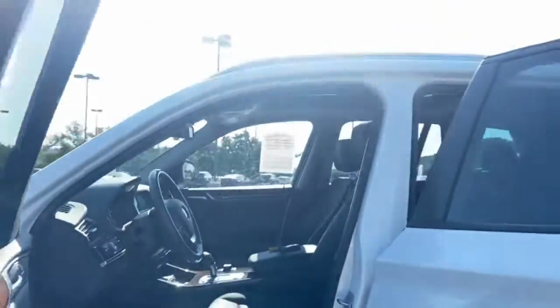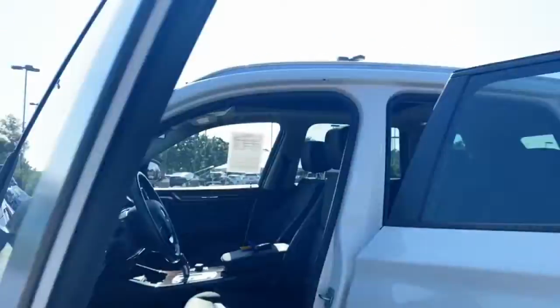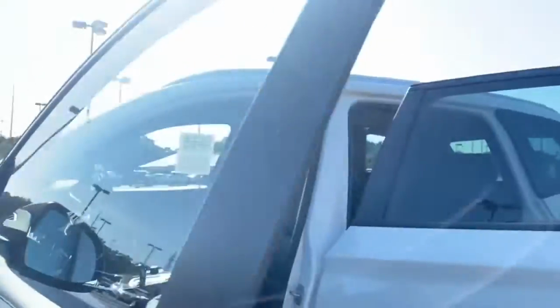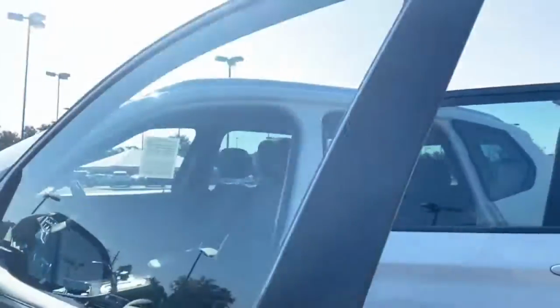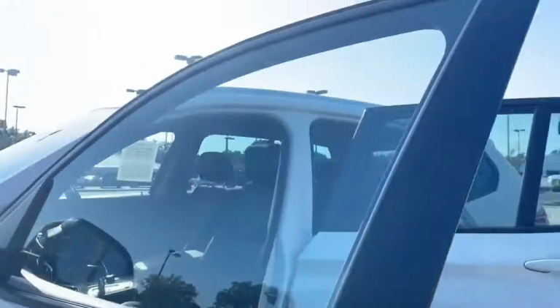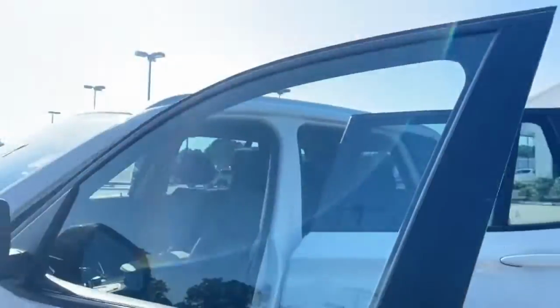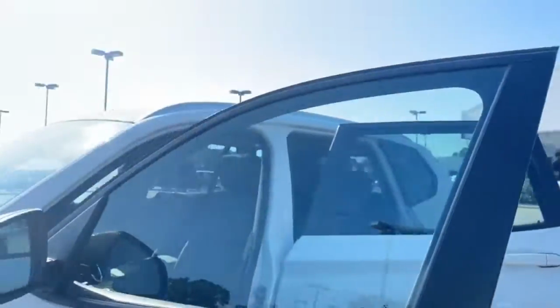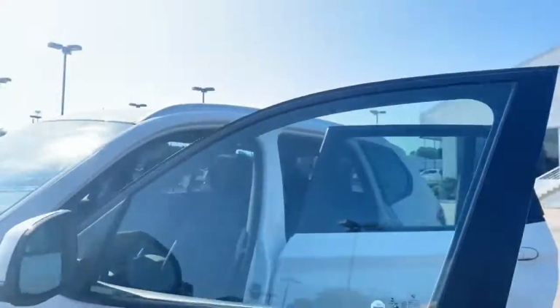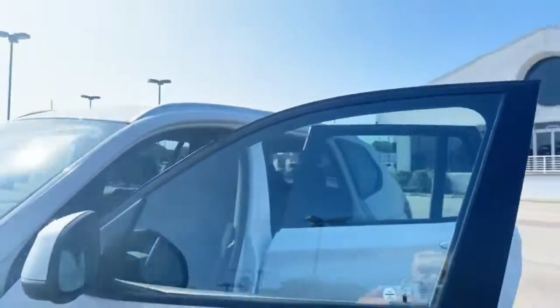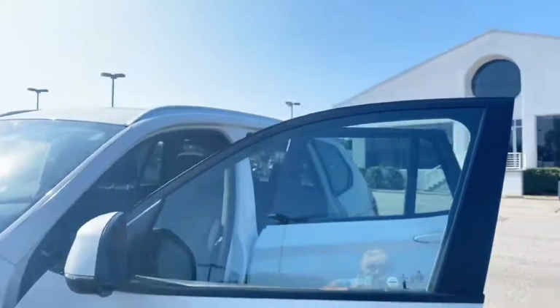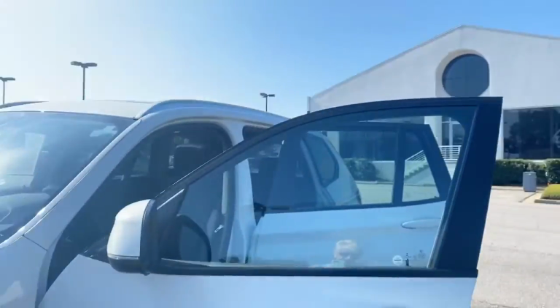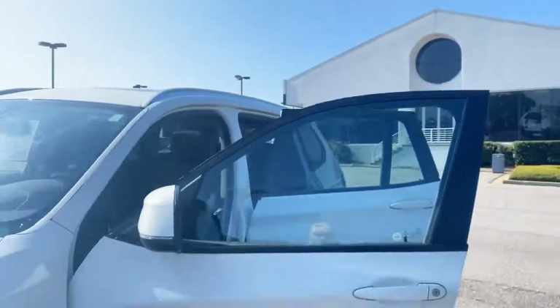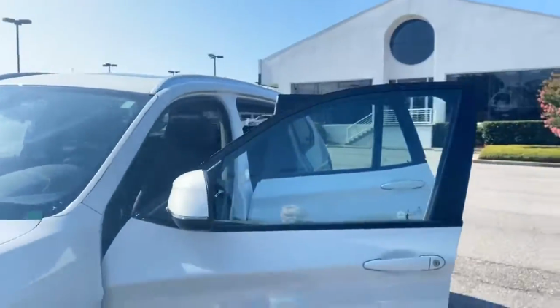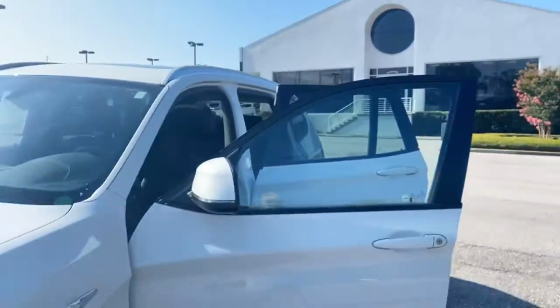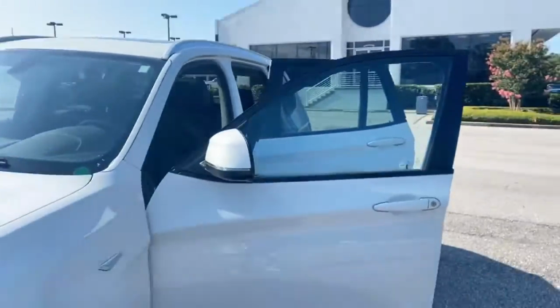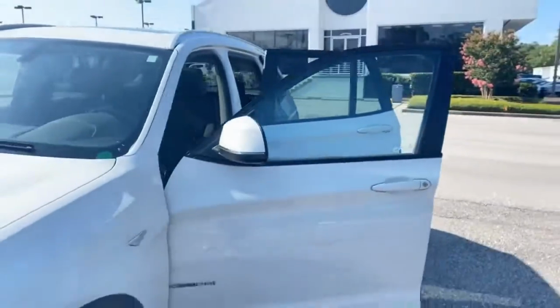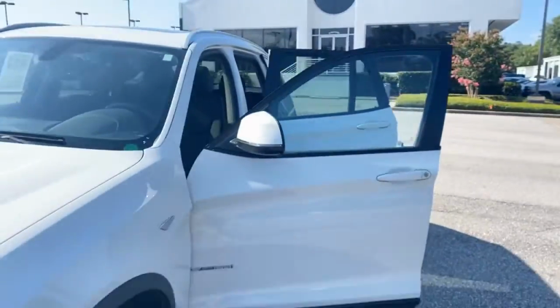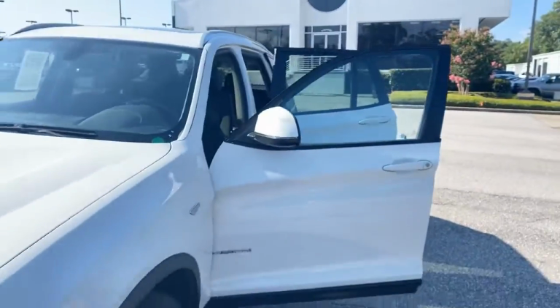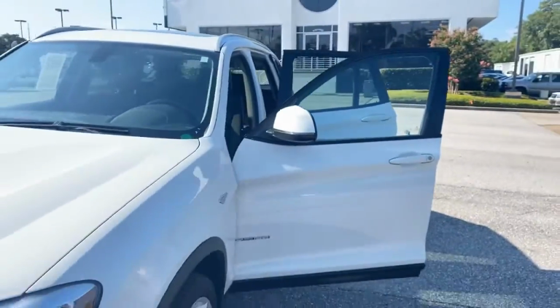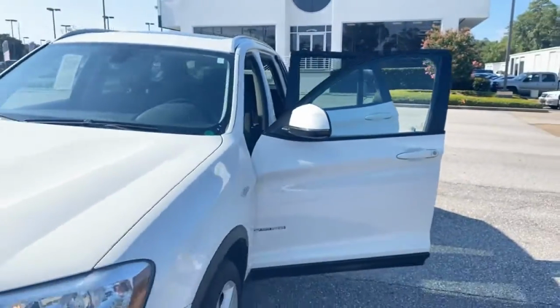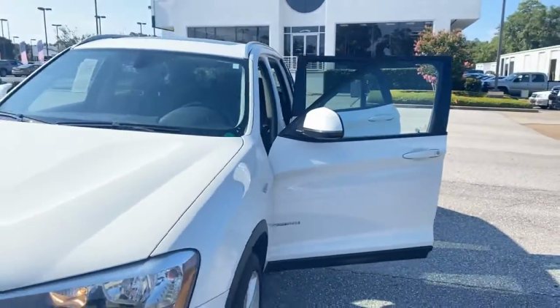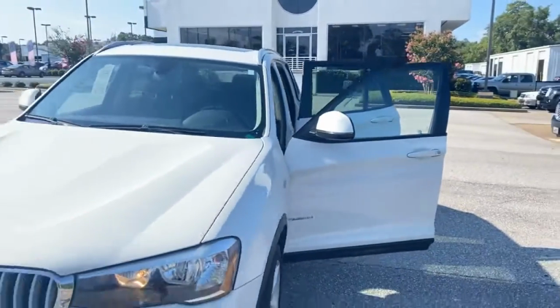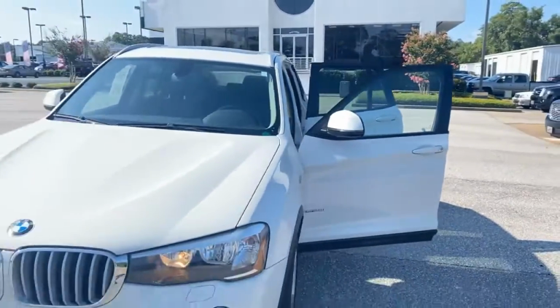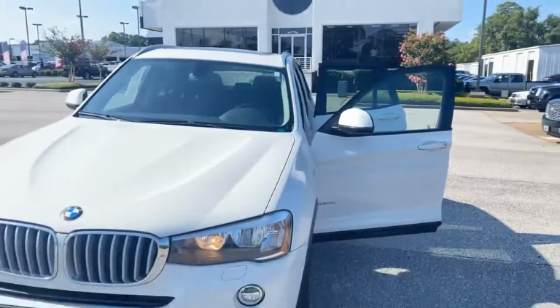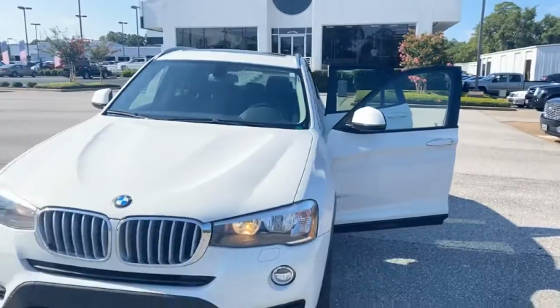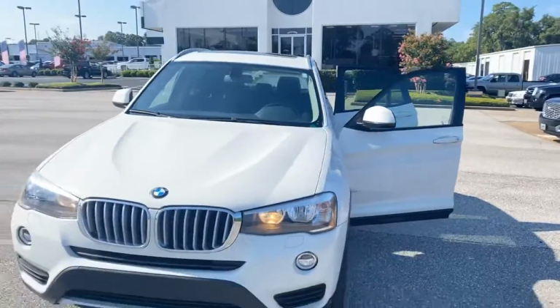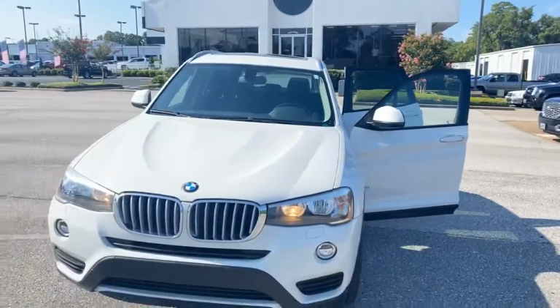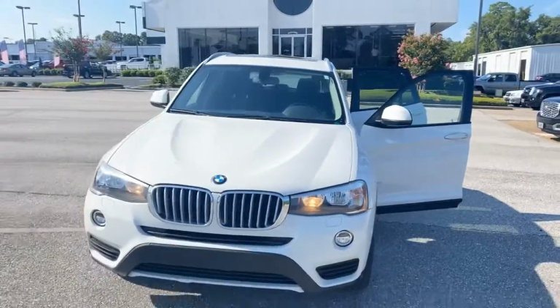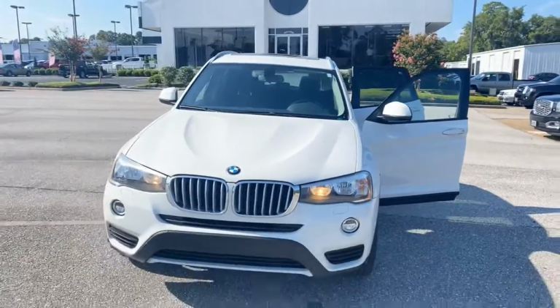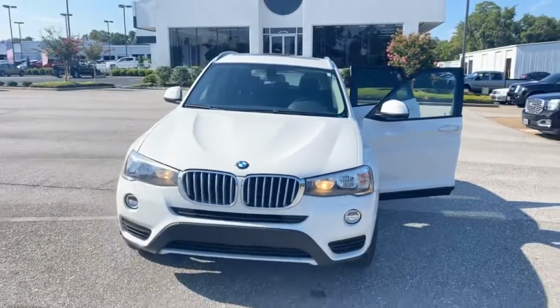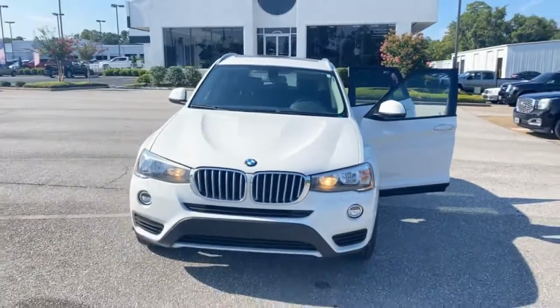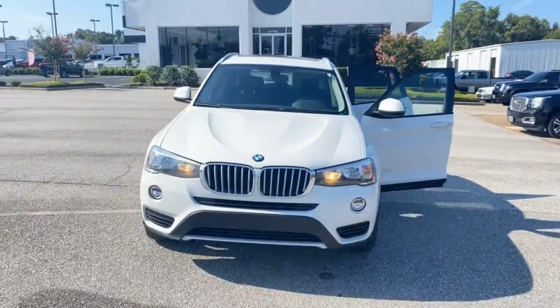buy-back guarantee. So come see us on Highway 98 in Daphne, Alabama or go to chrismeyers.com.